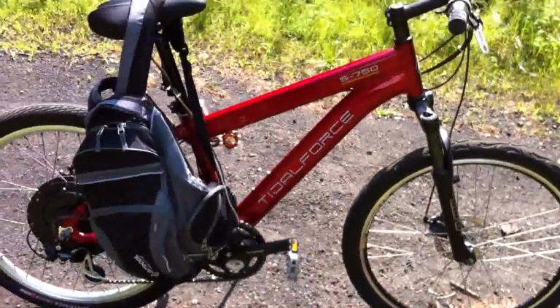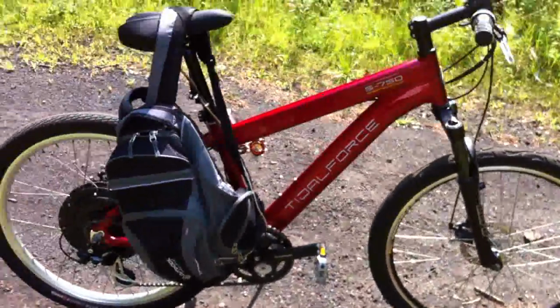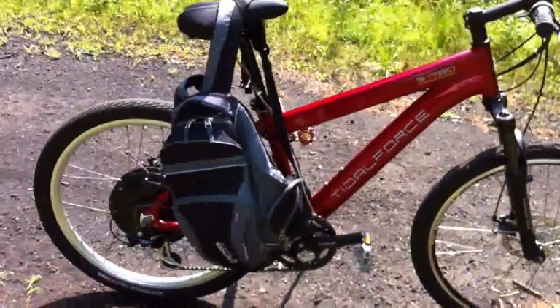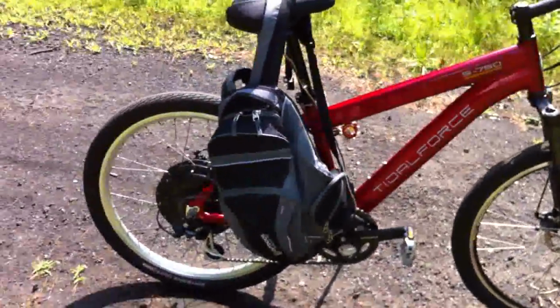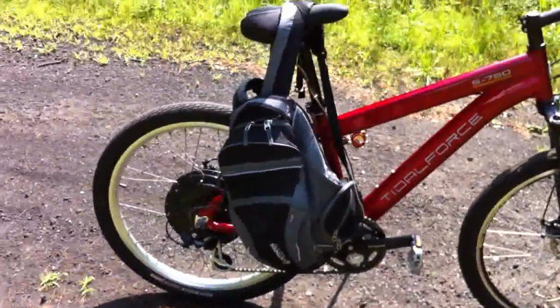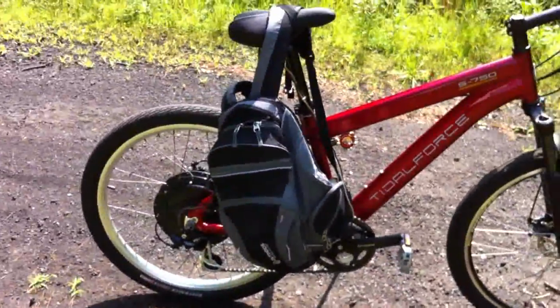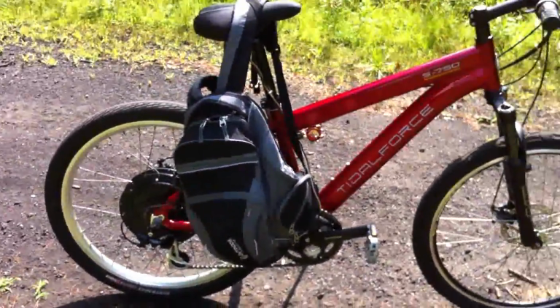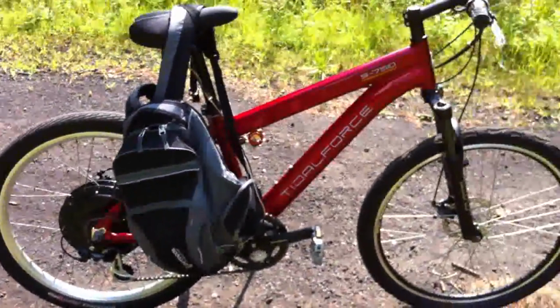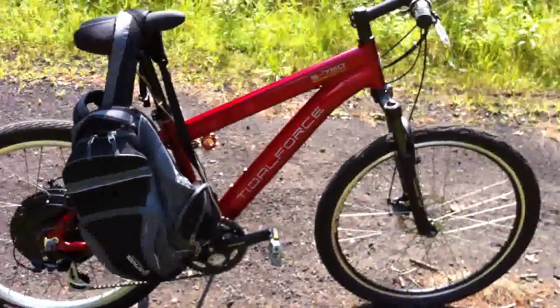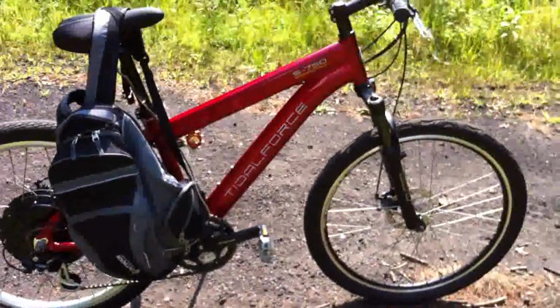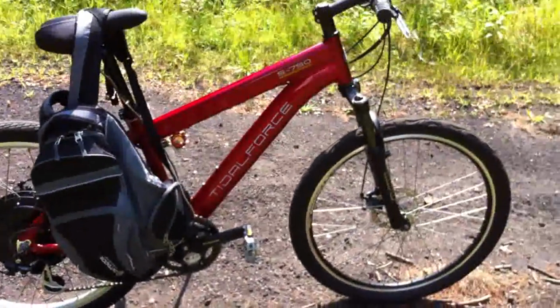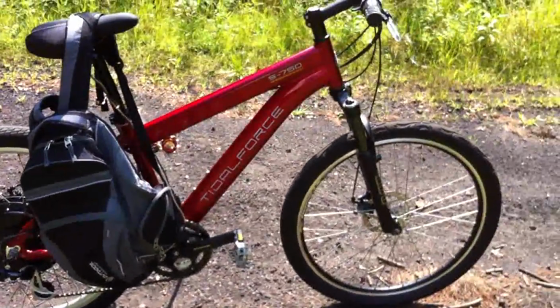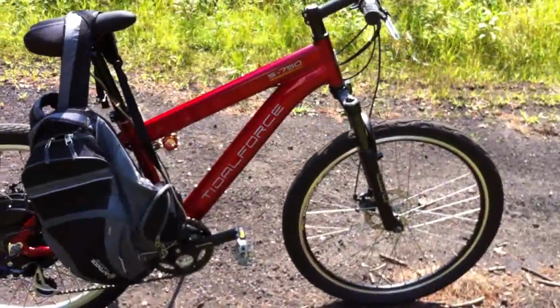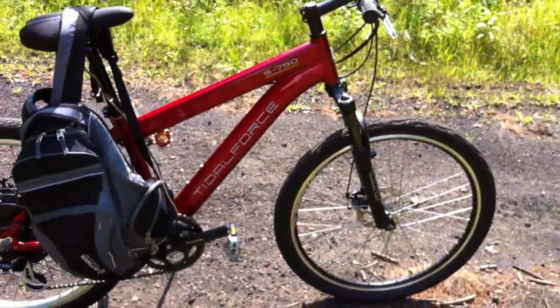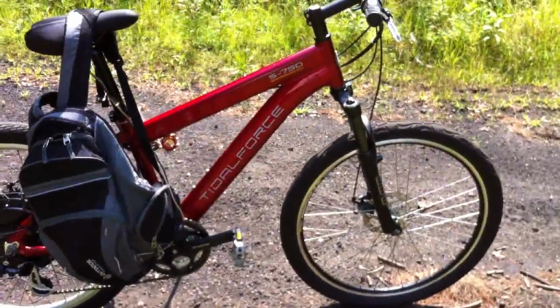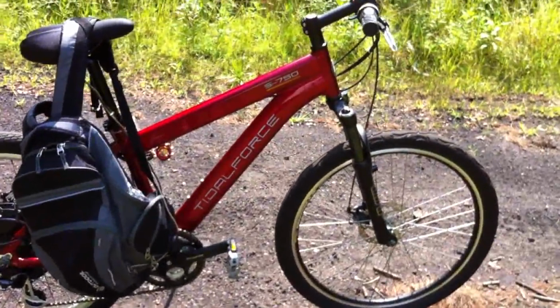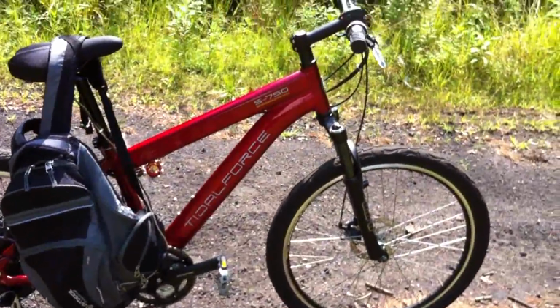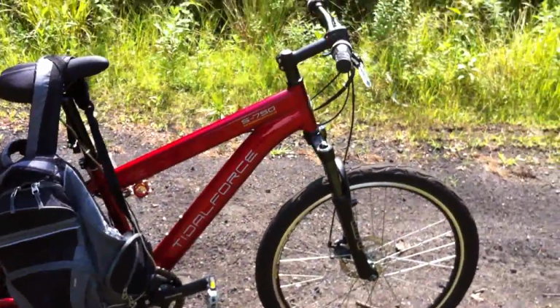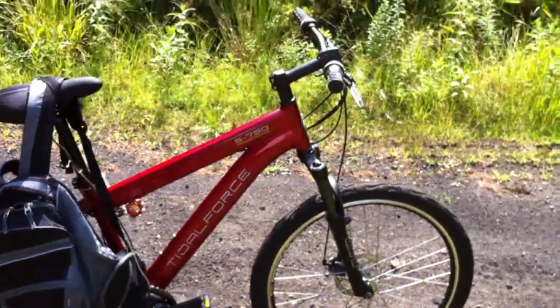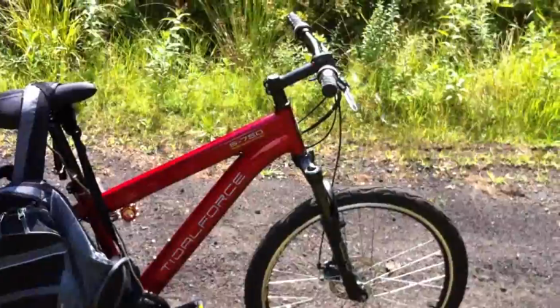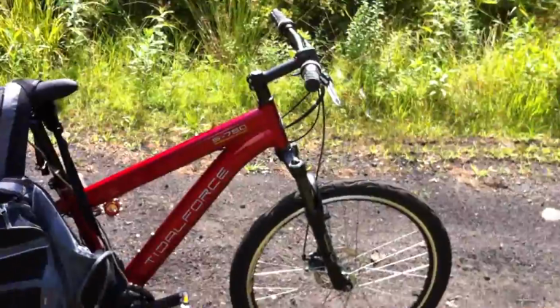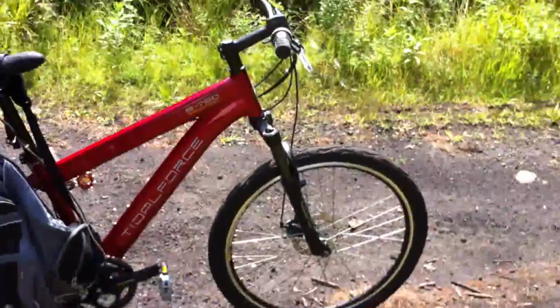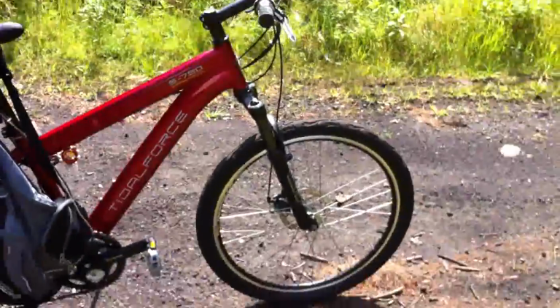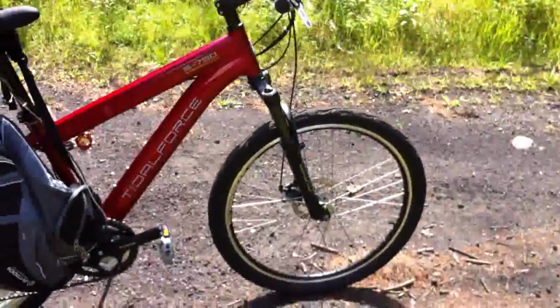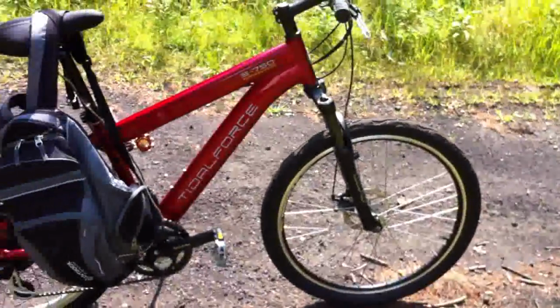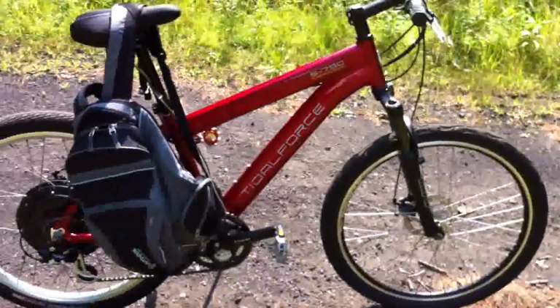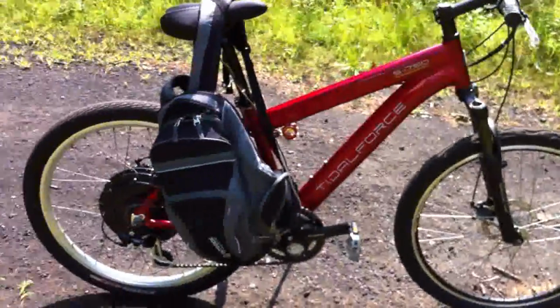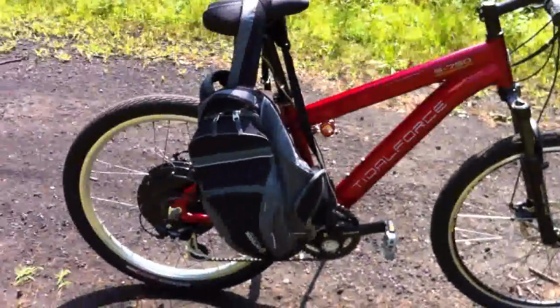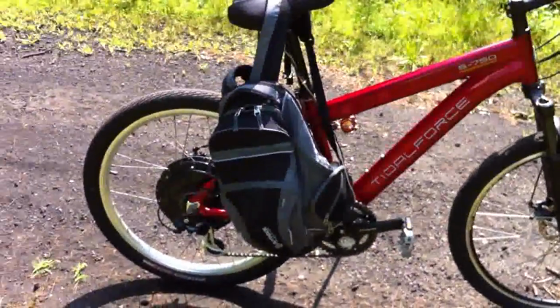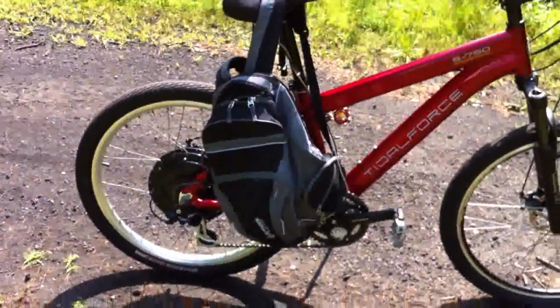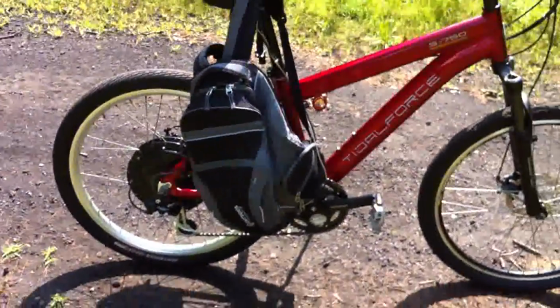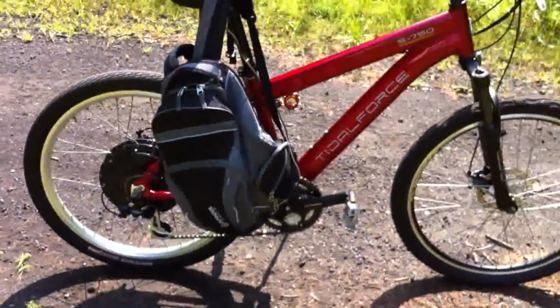Props to whoever sold me this brand new S750 frame — very solid frame. I like it.